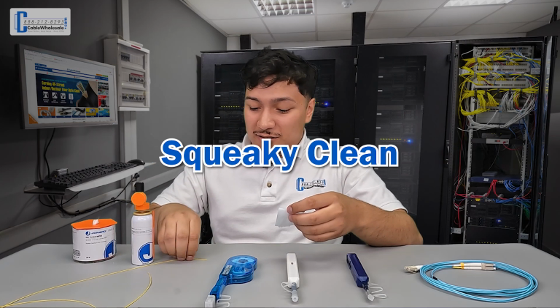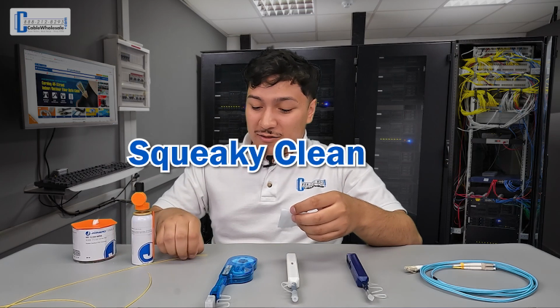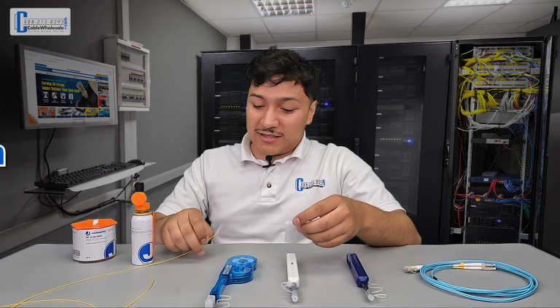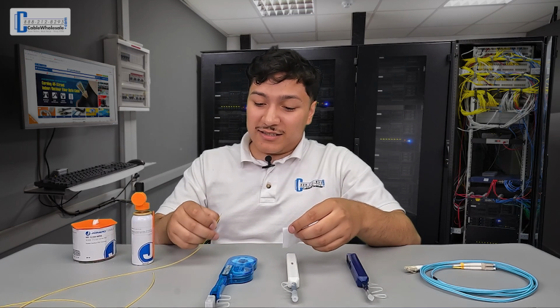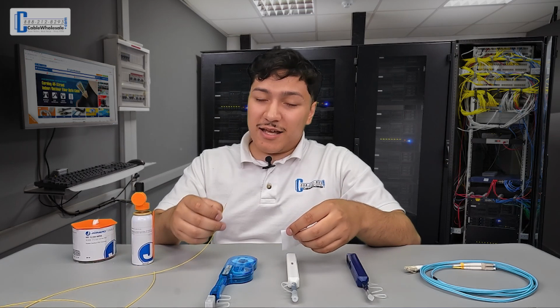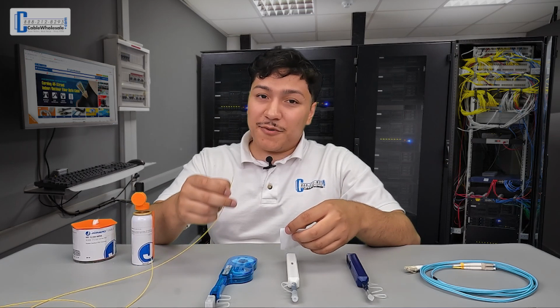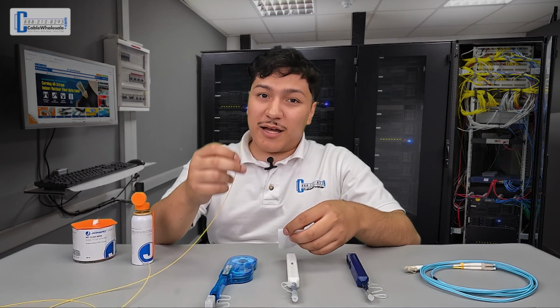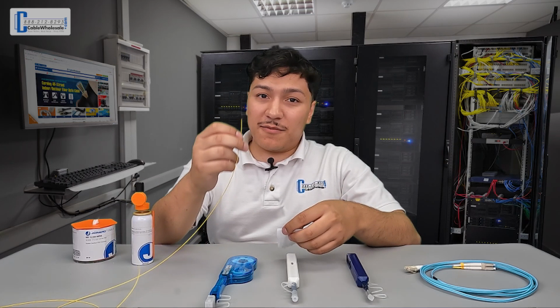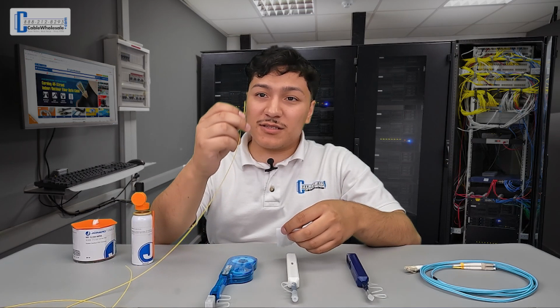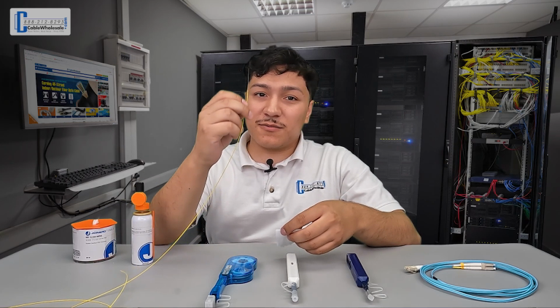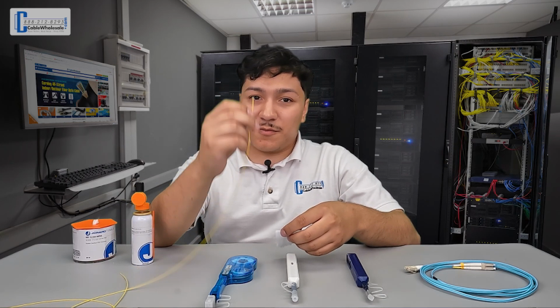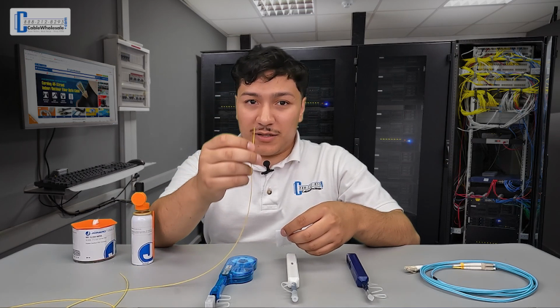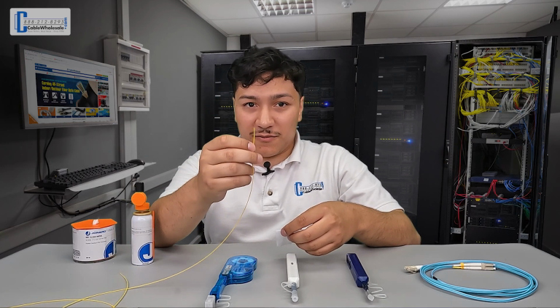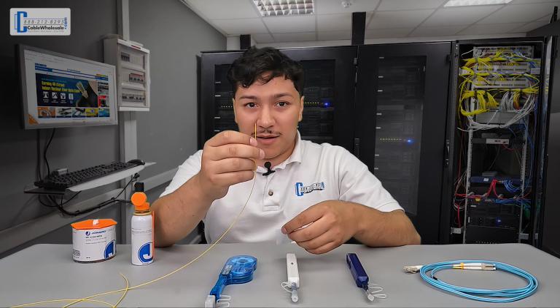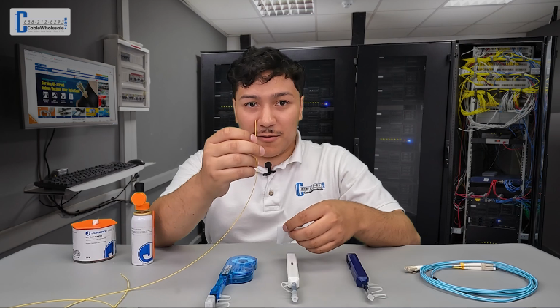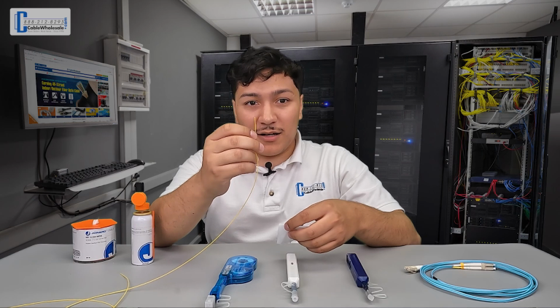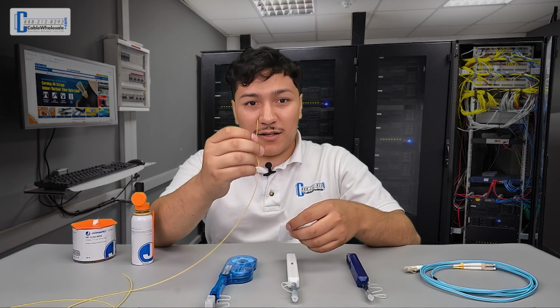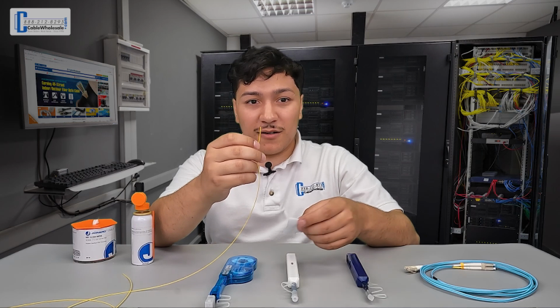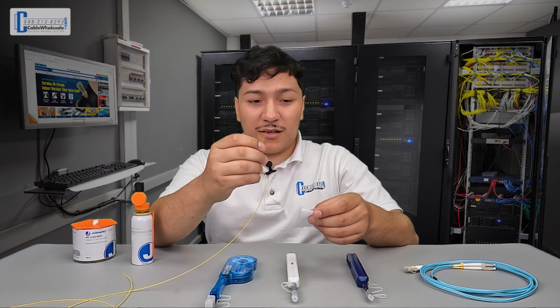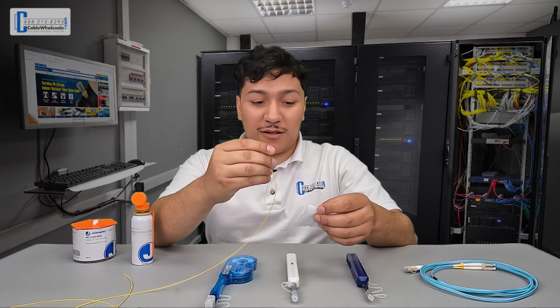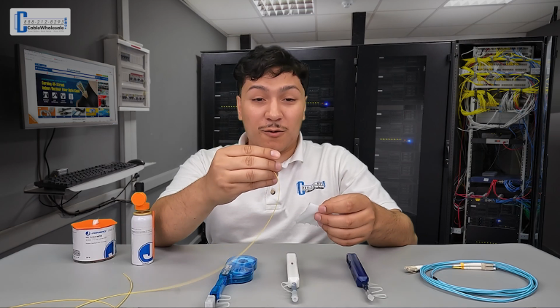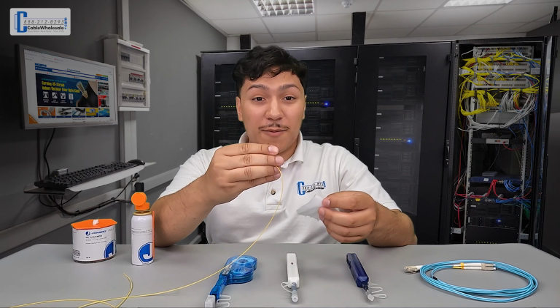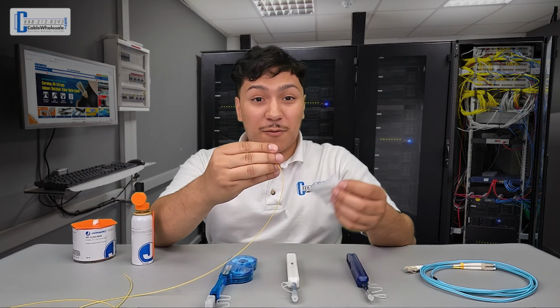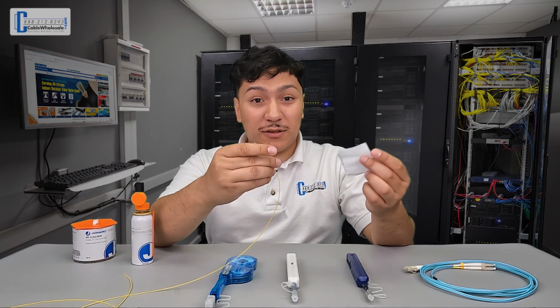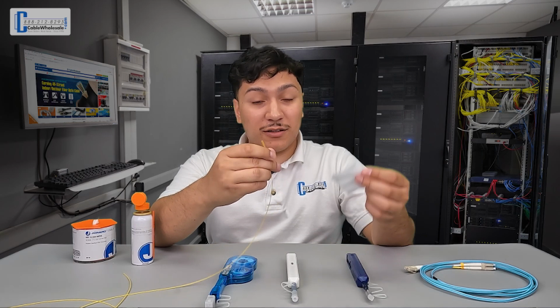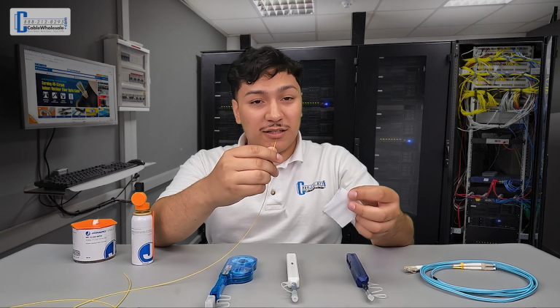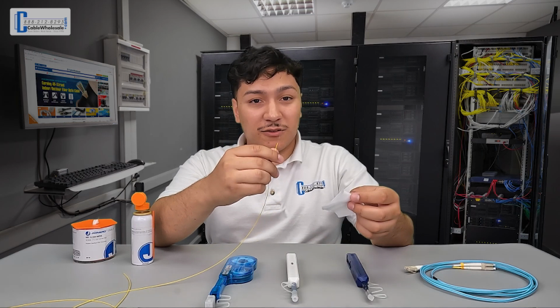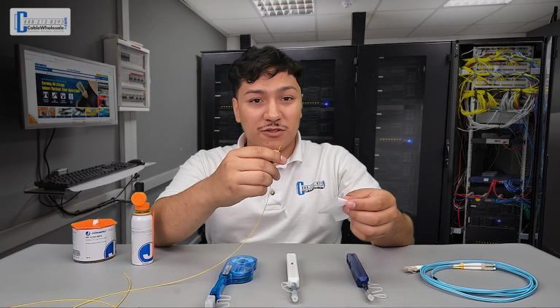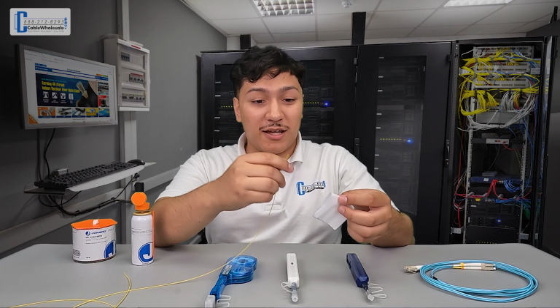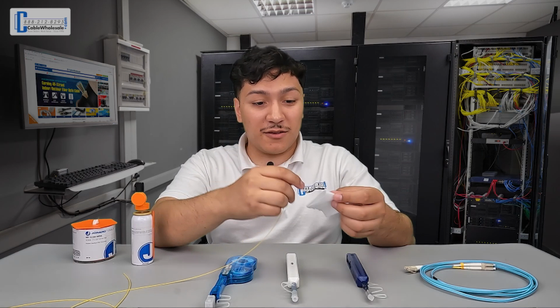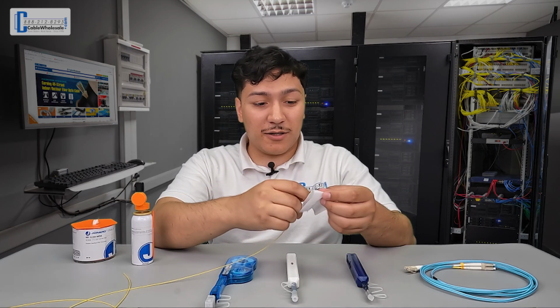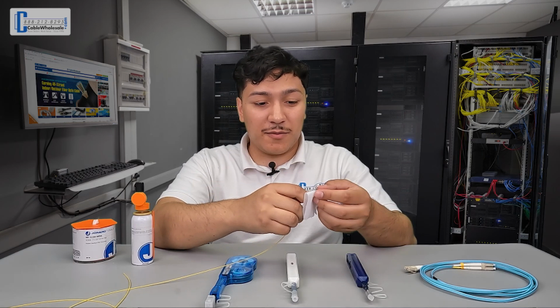So as an example, I have this piece of fiber right here and I'm going to wipe it with the cleaning solution and the wipe.